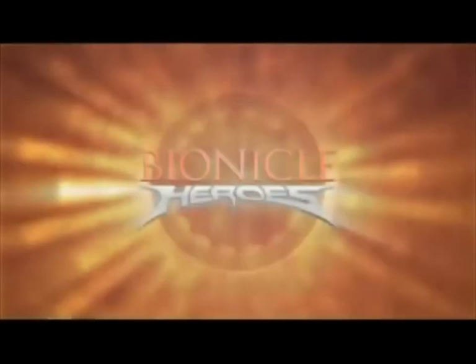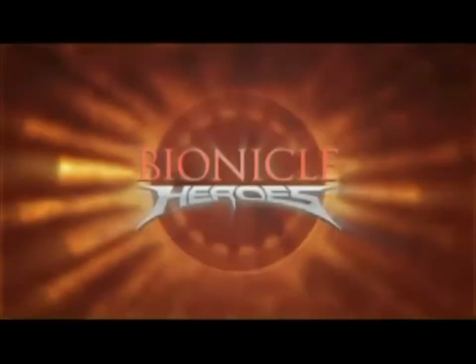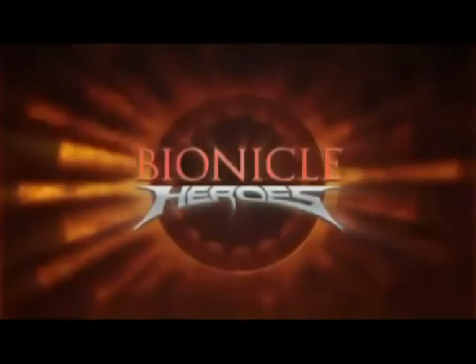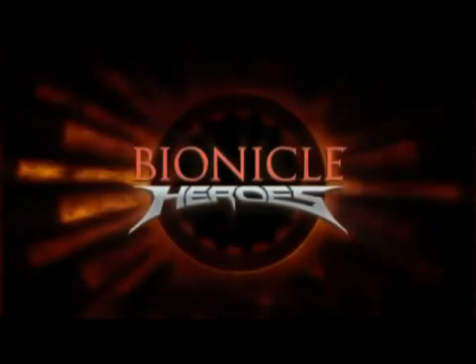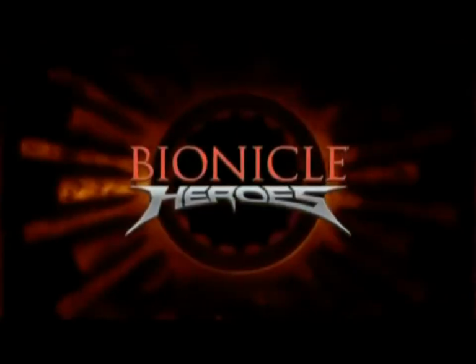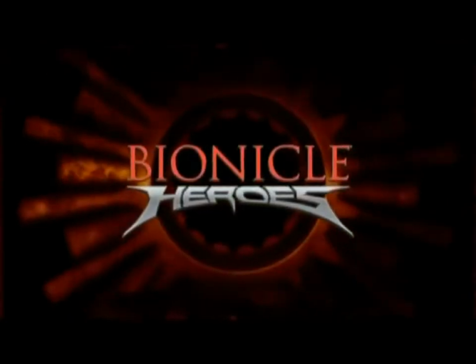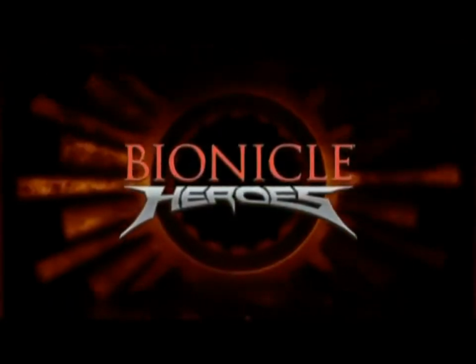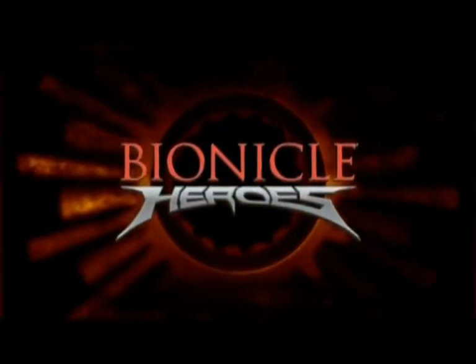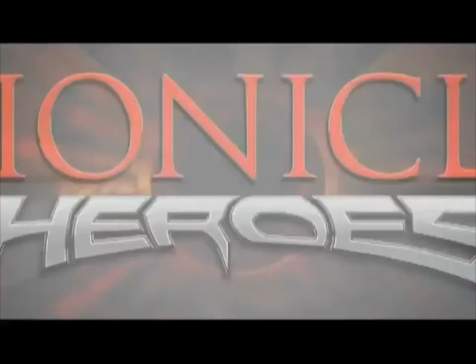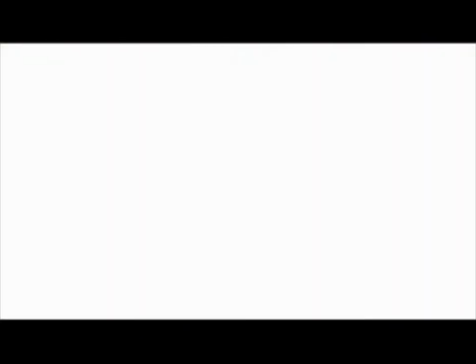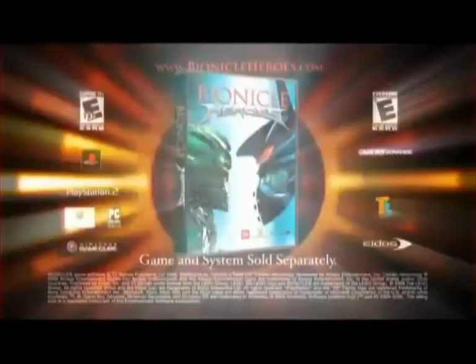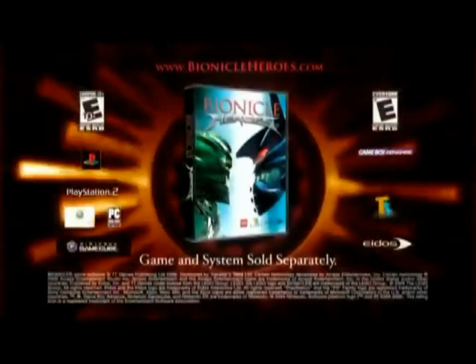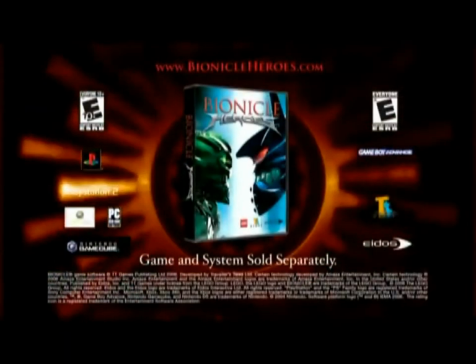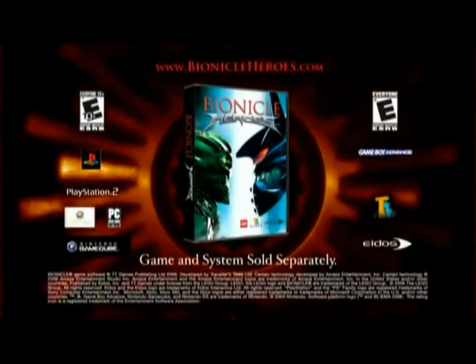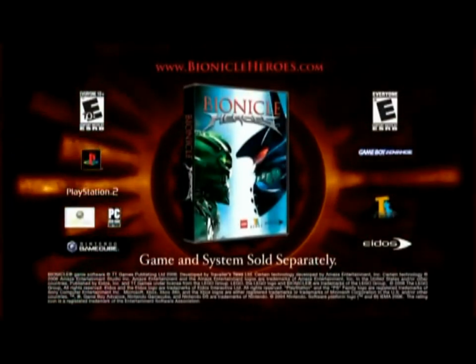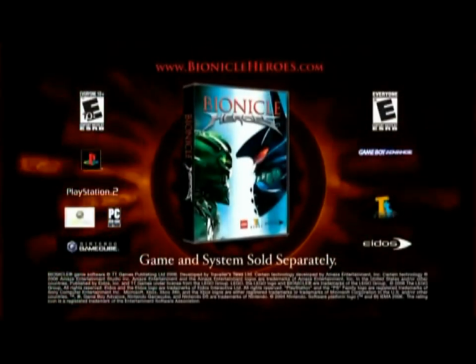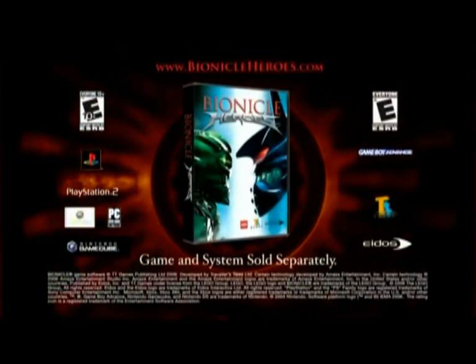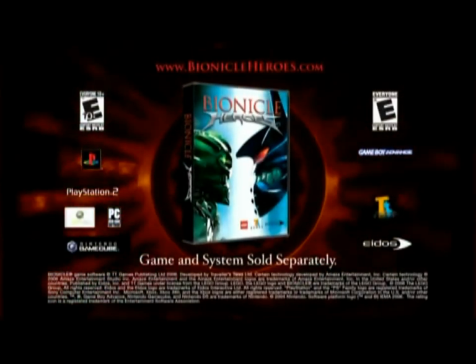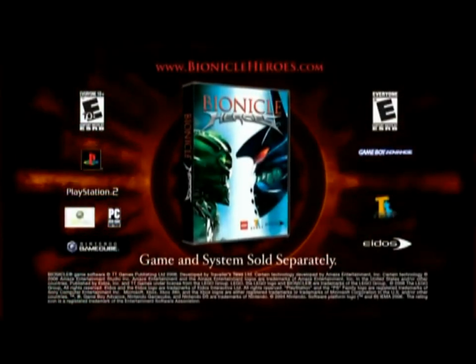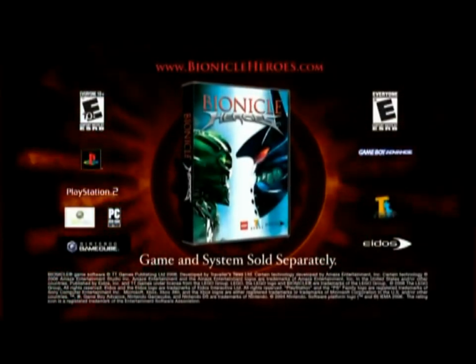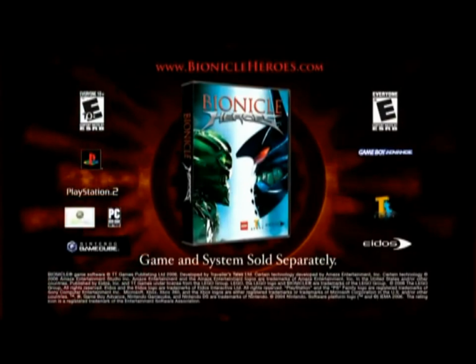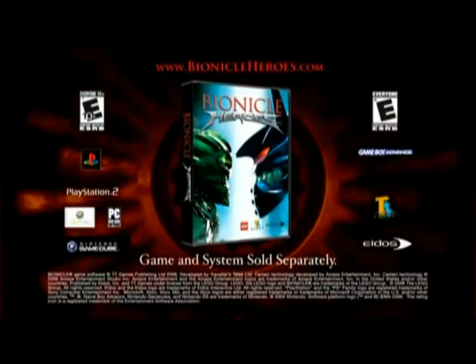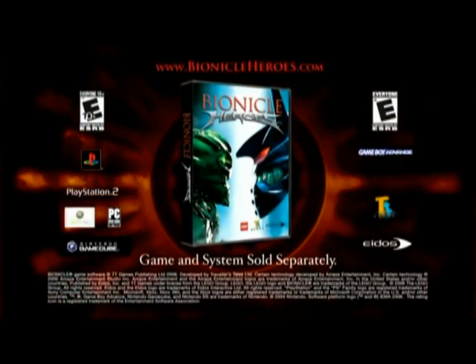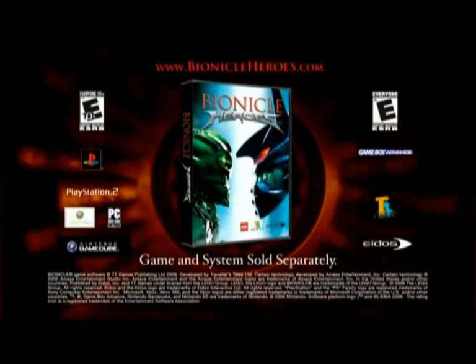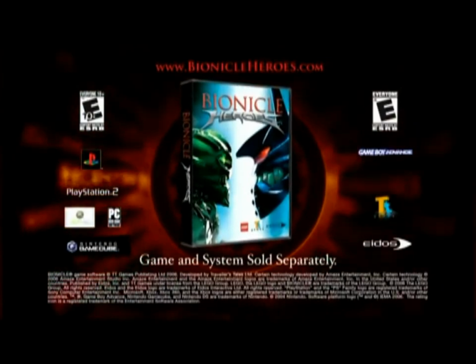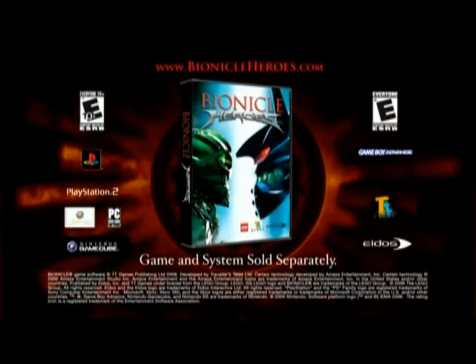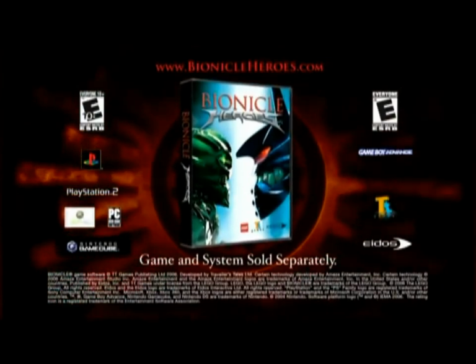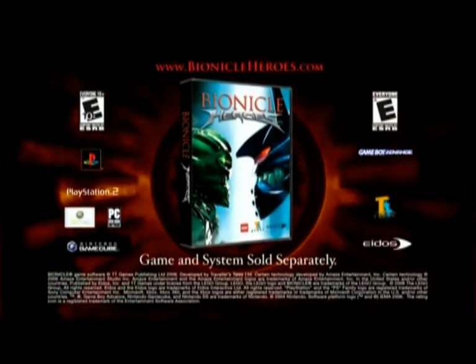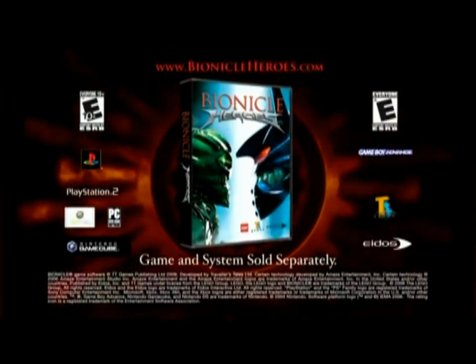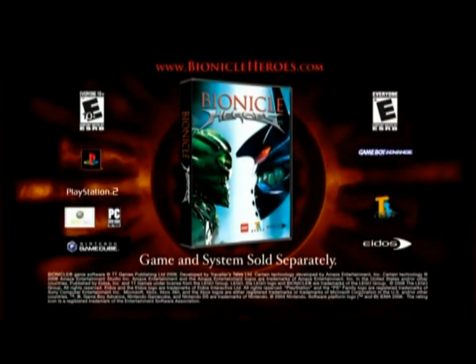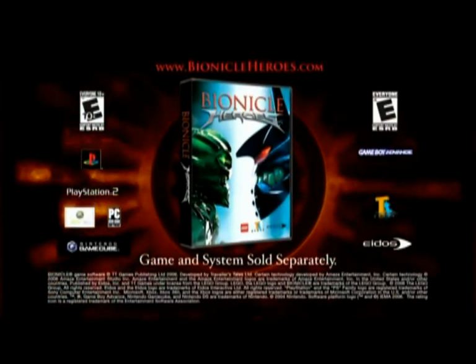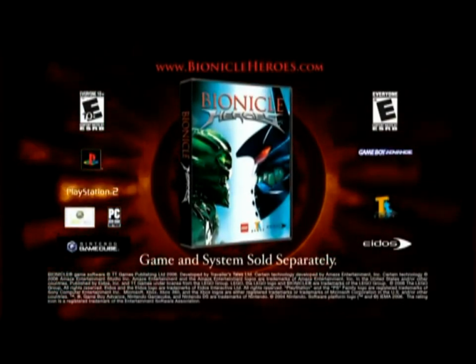Bionicle Heroes. In stores now, rated E through E10+, depending on platform.